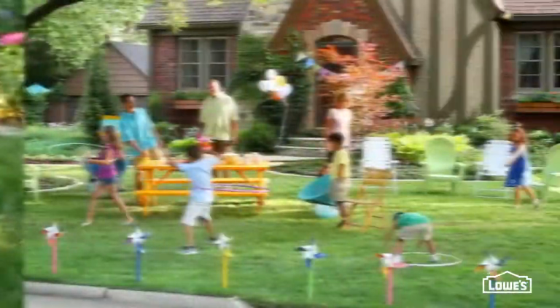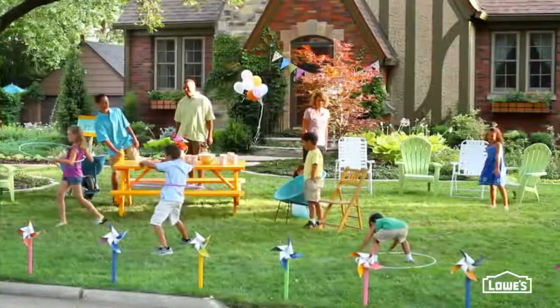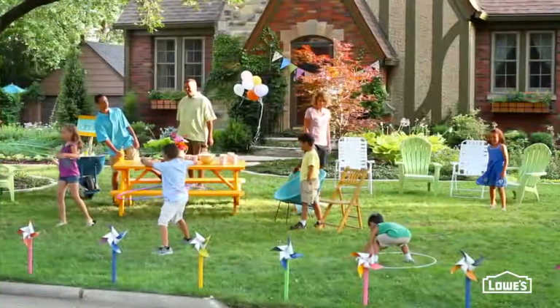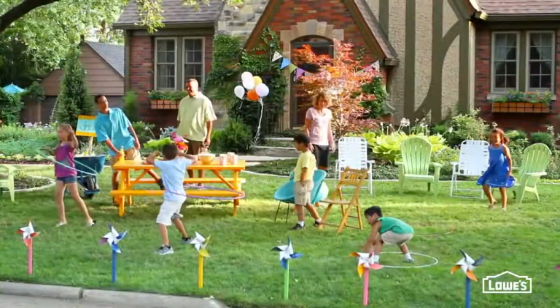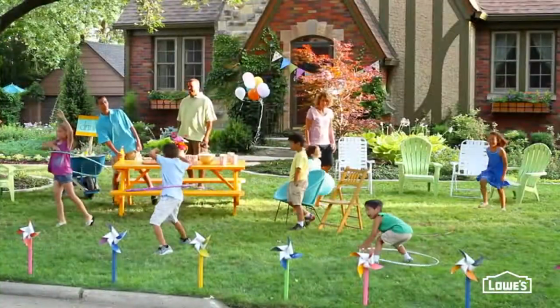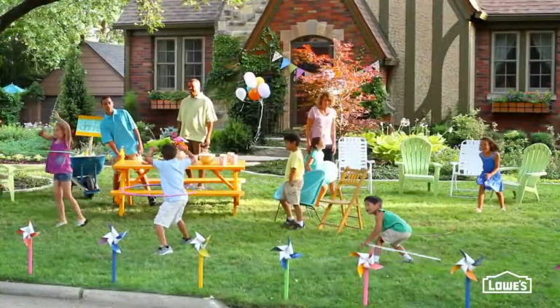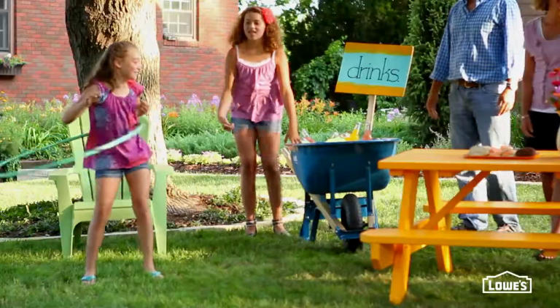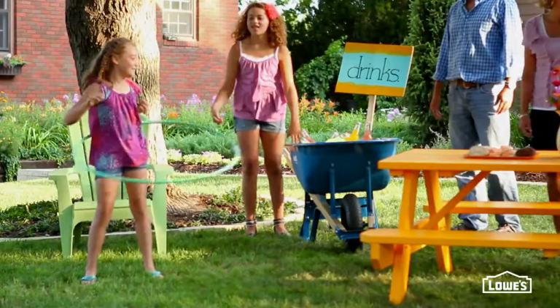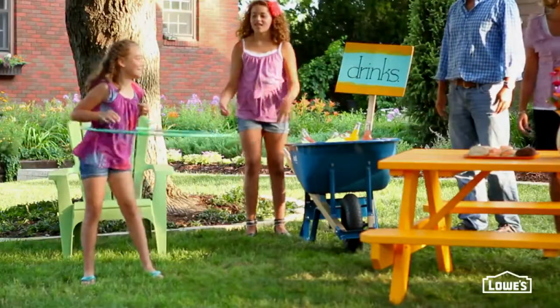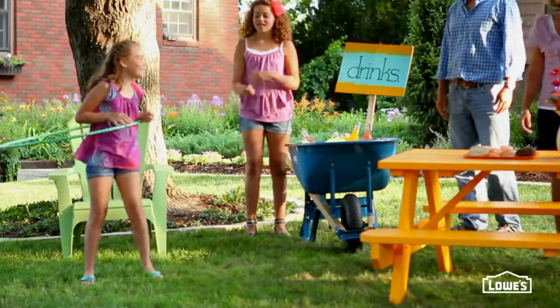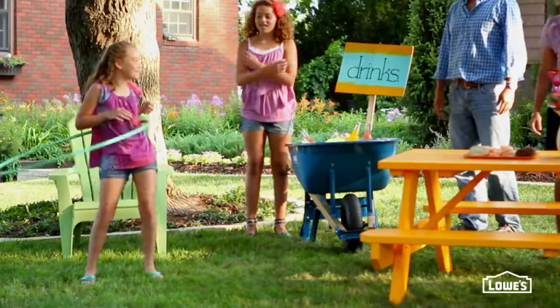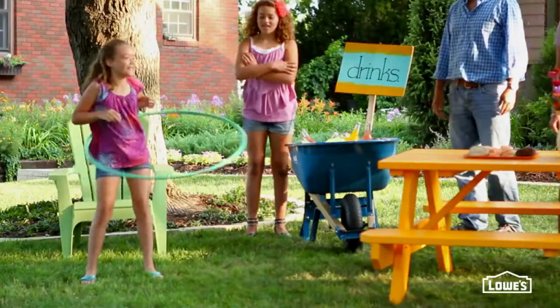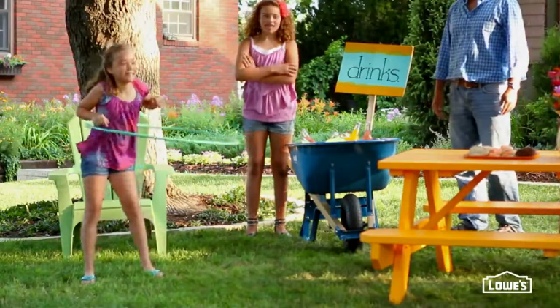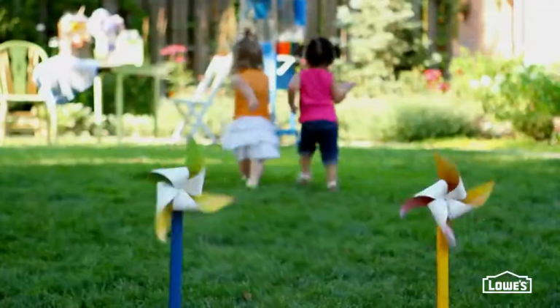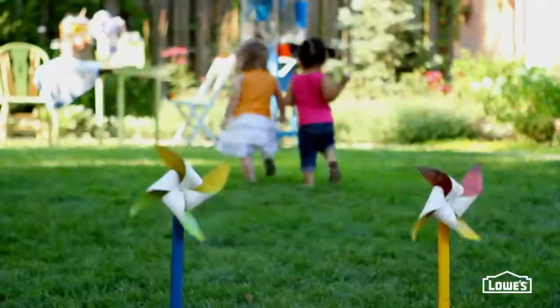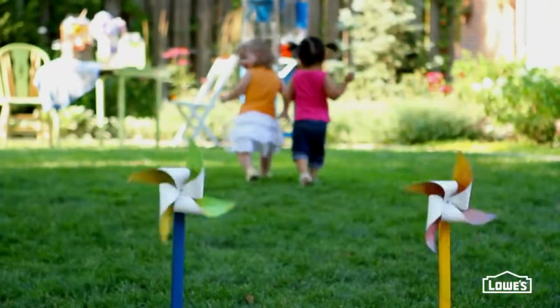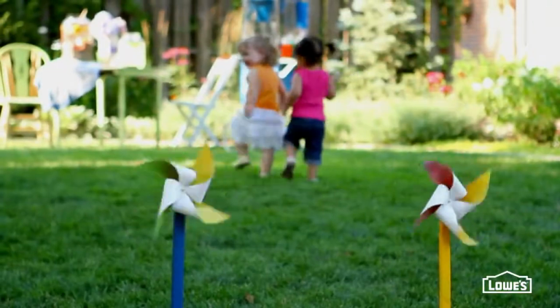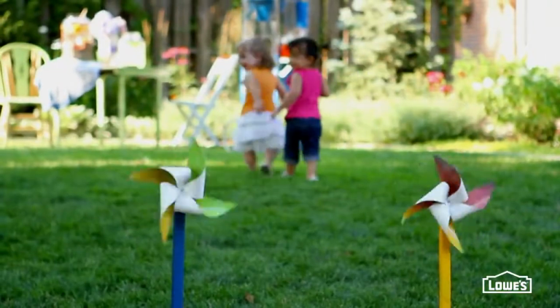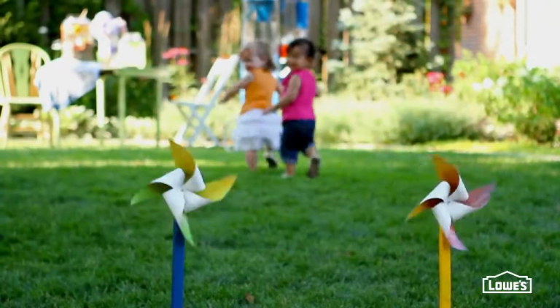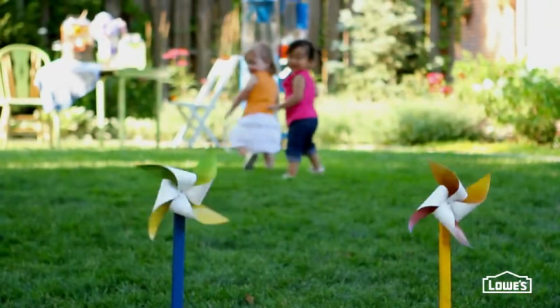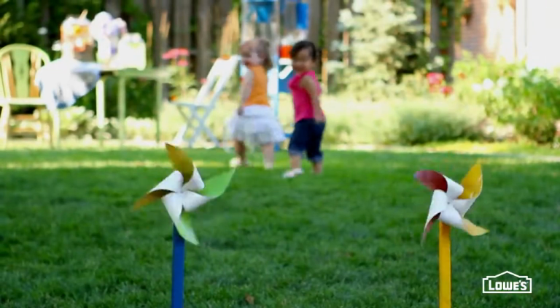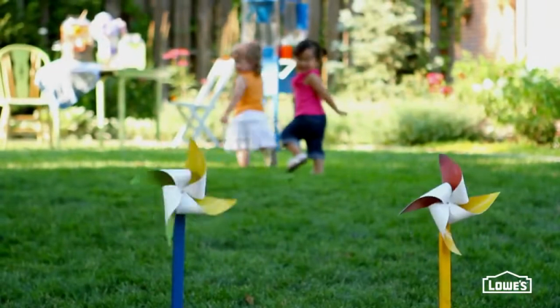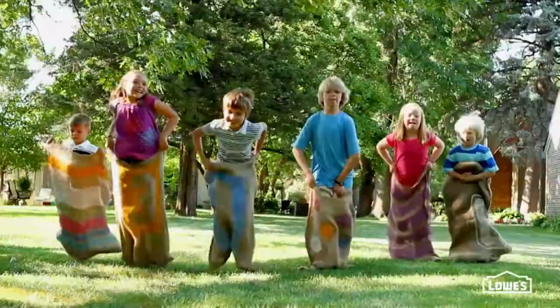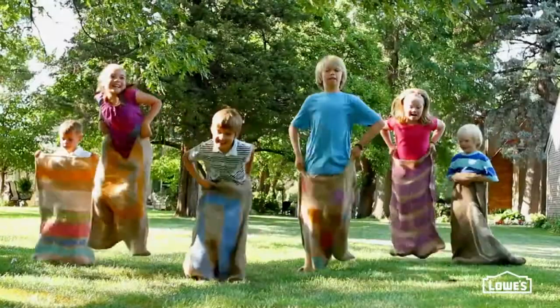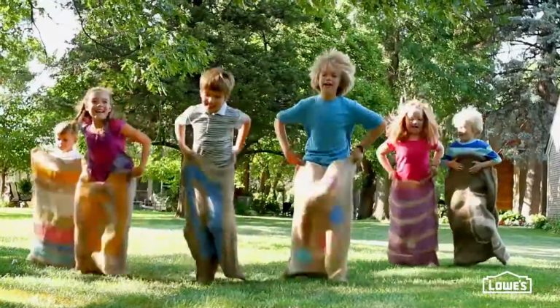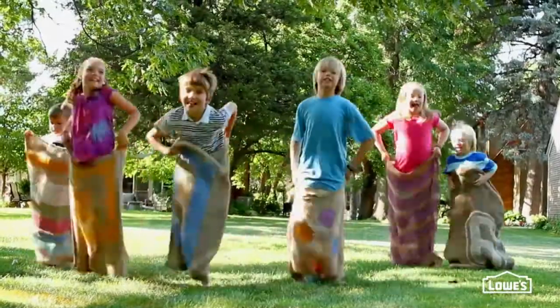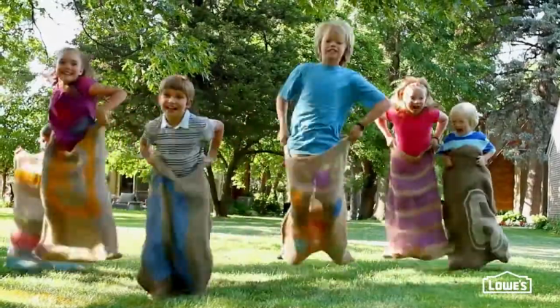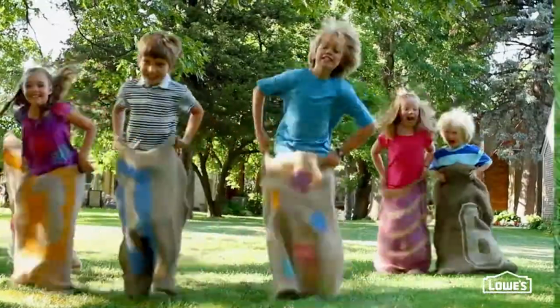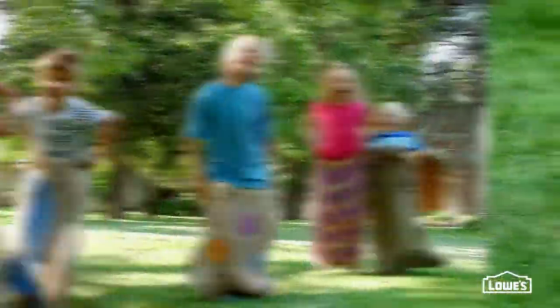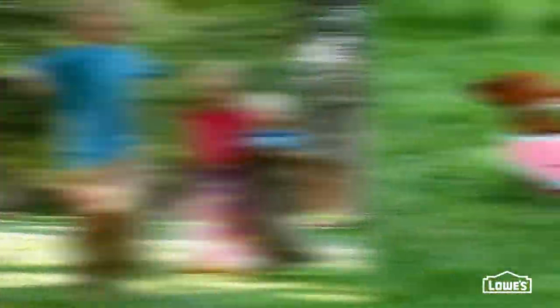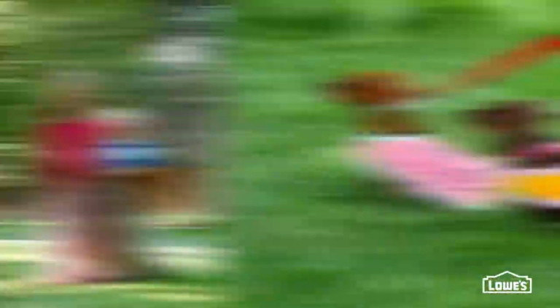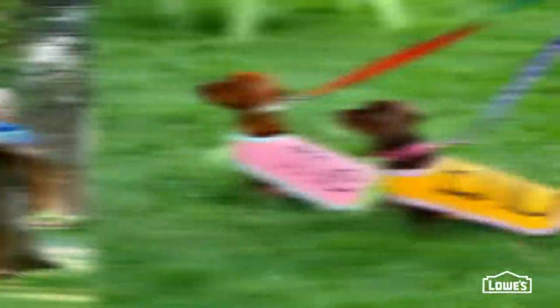So get the whole gang together and use these easy ideas to throw a fun-filled block party of your own.